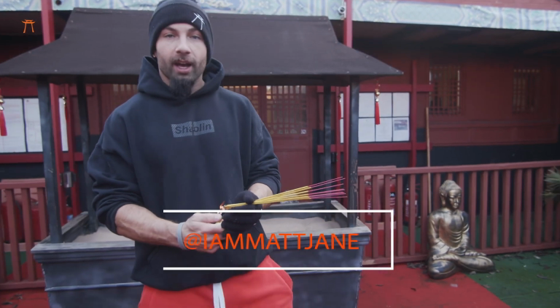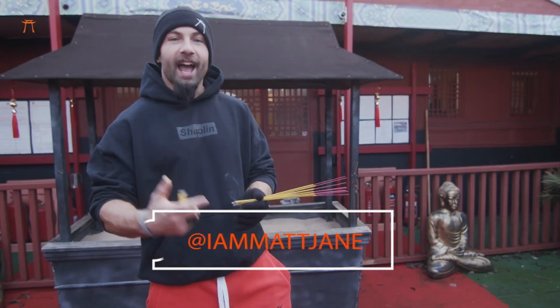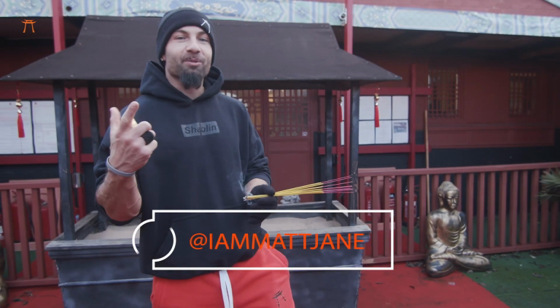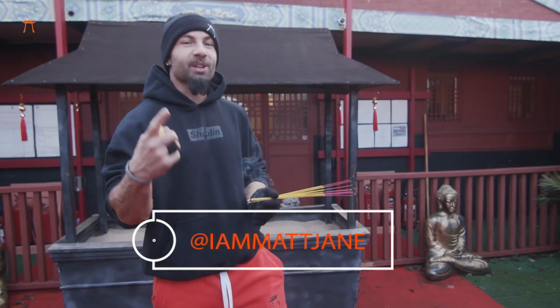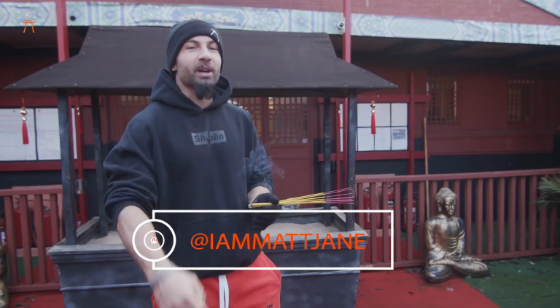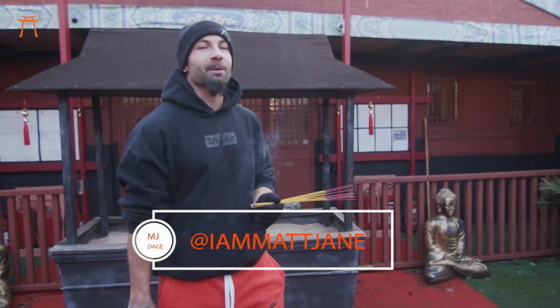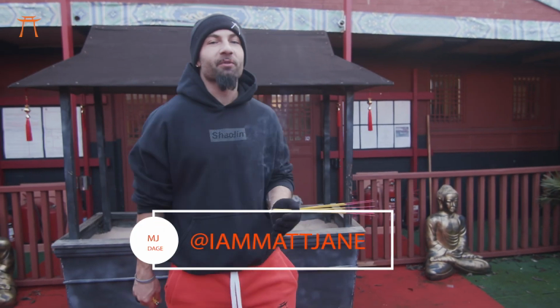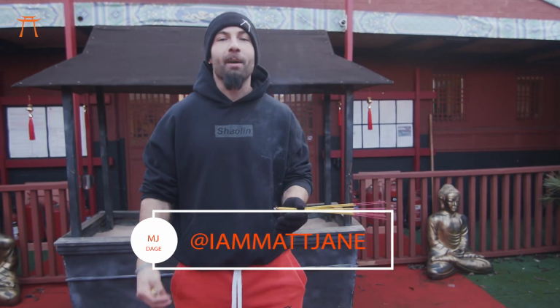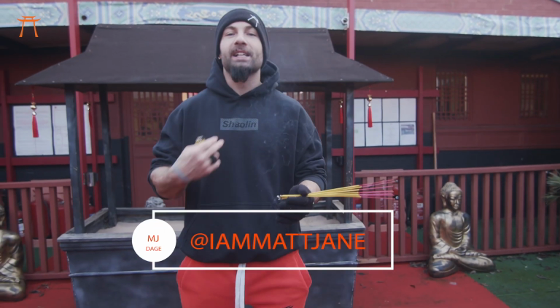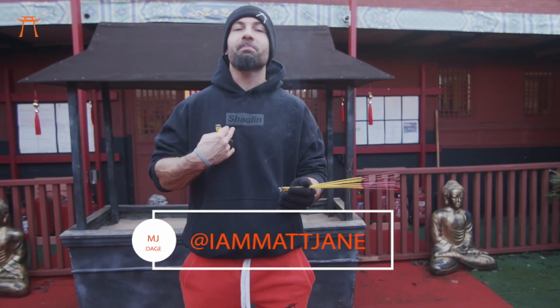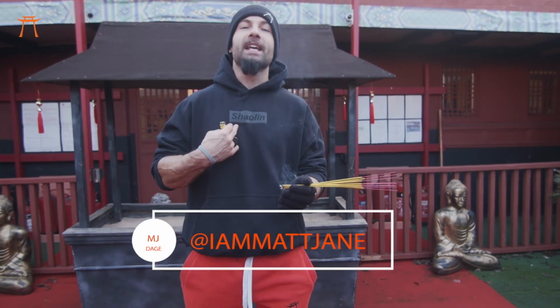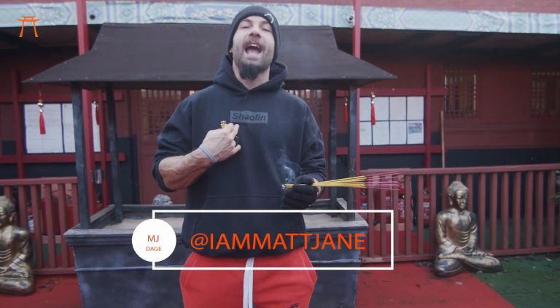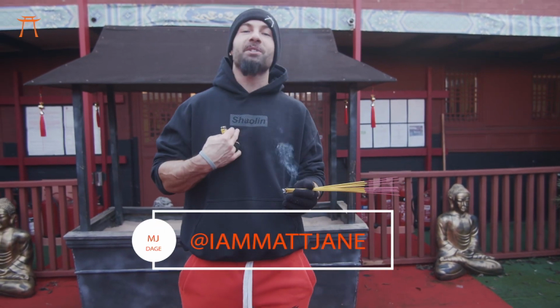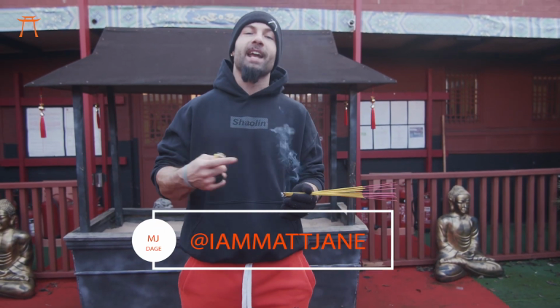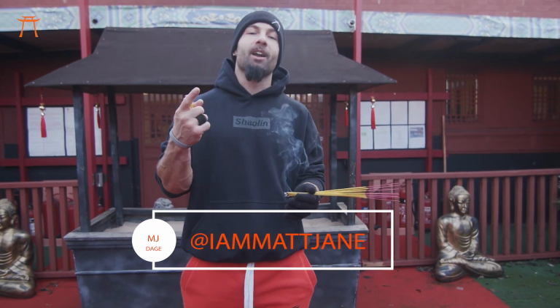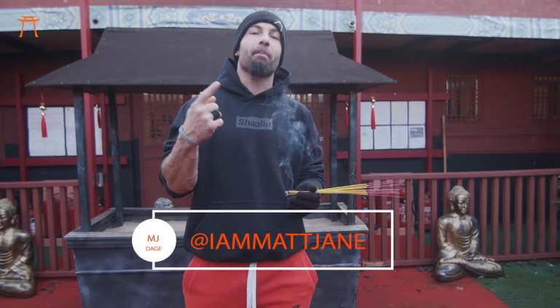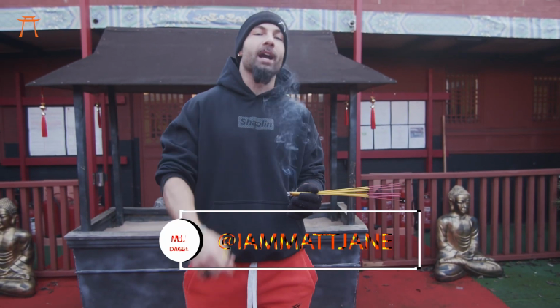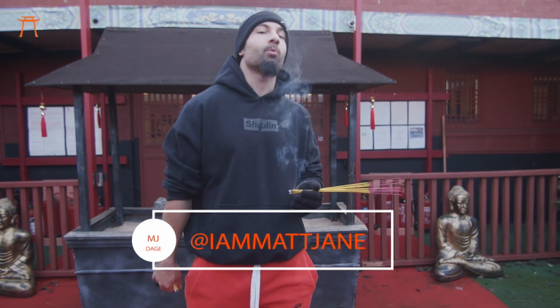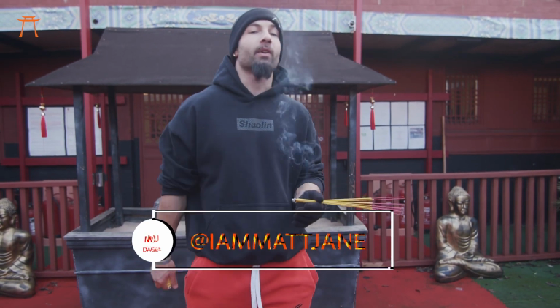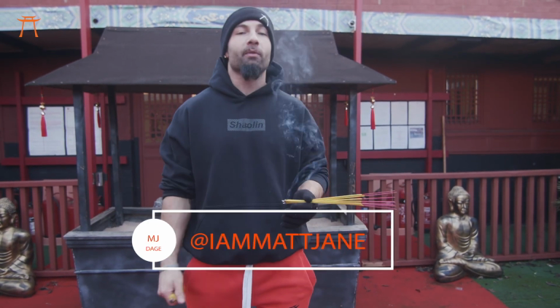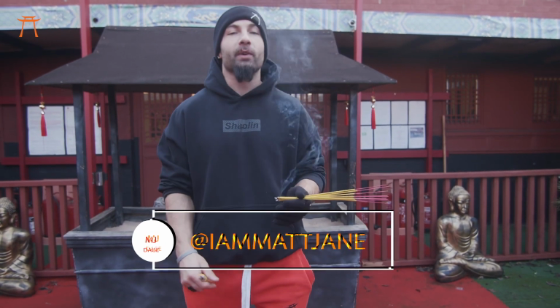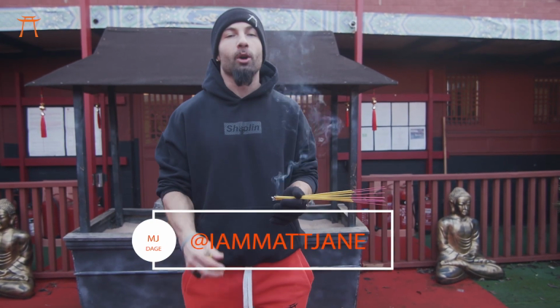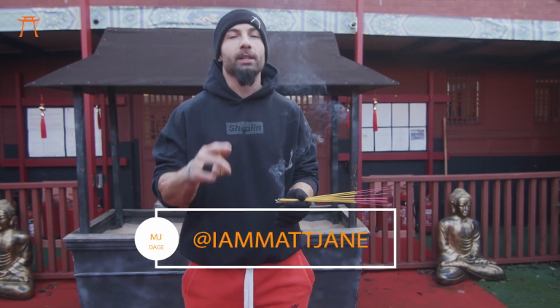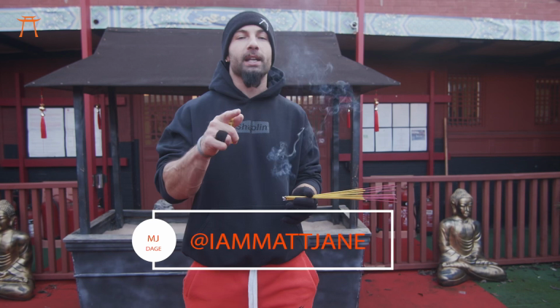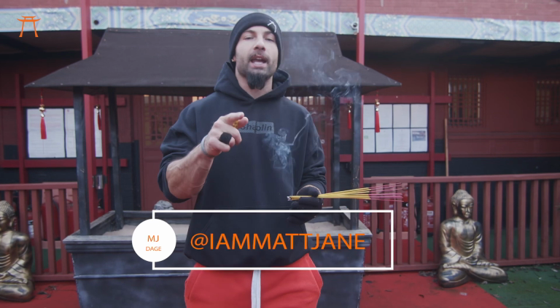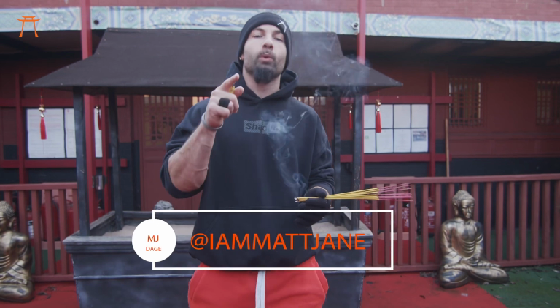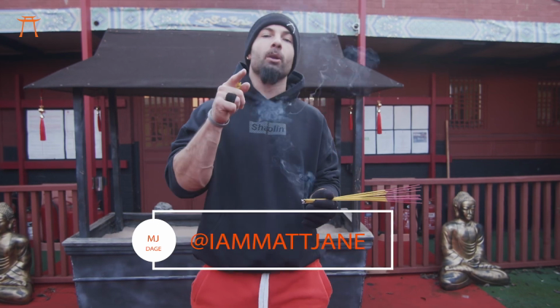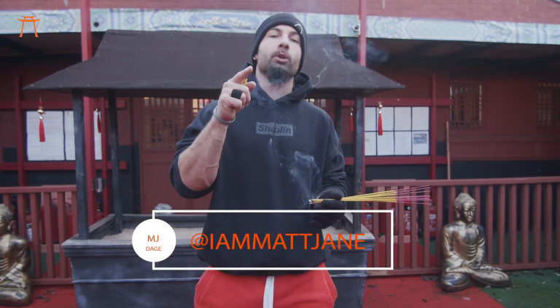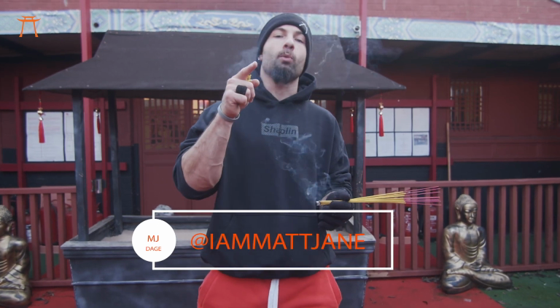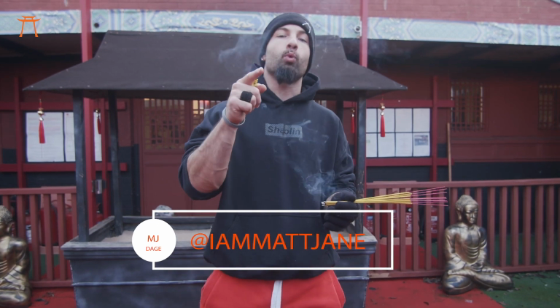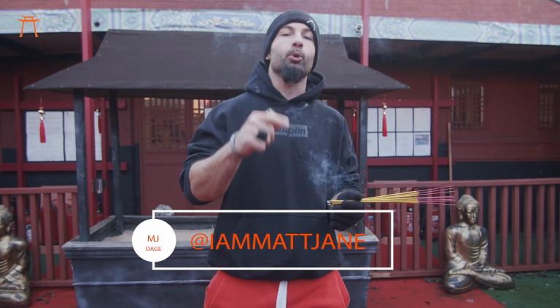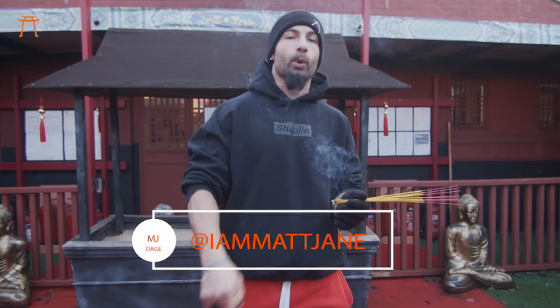Hey, what's up with it, Temple fam? It's me, MJ, and I'm back with another video, and today we're going to be doing Wobble Trent.